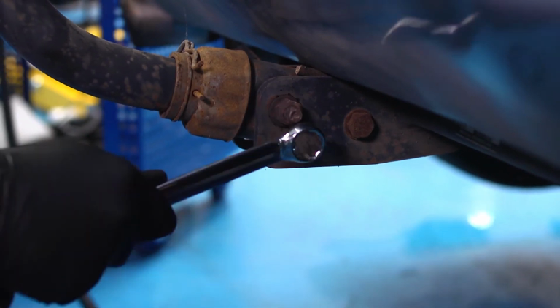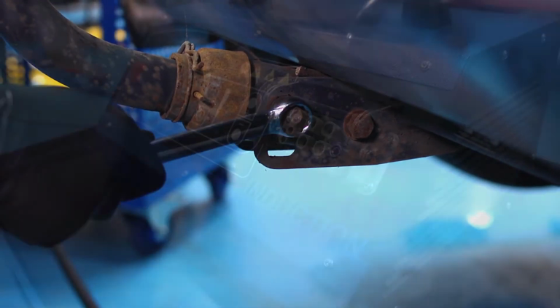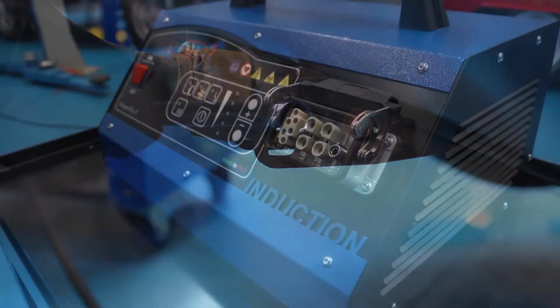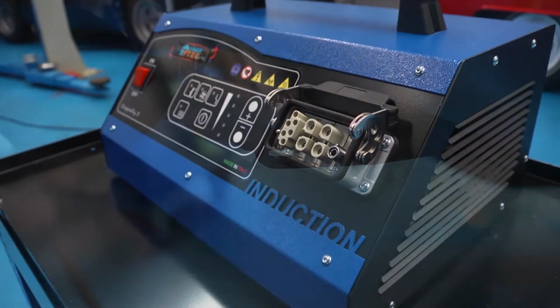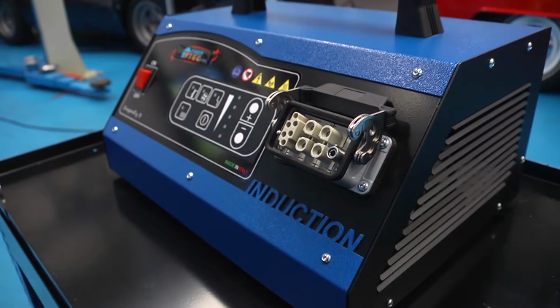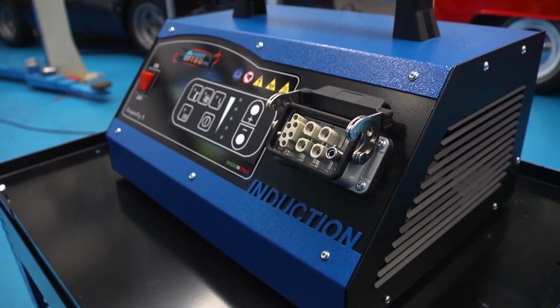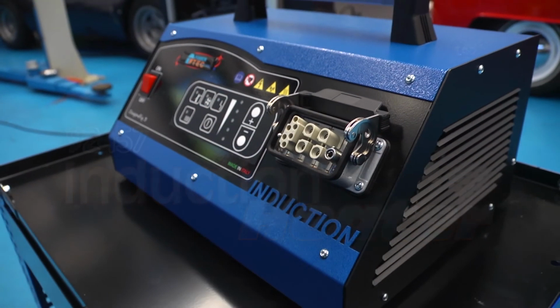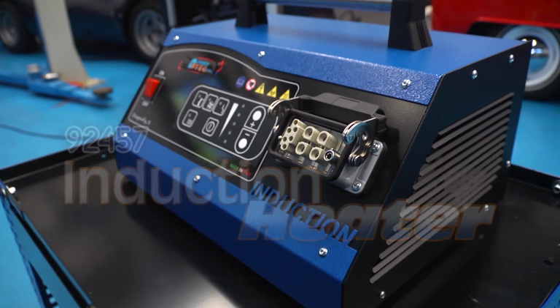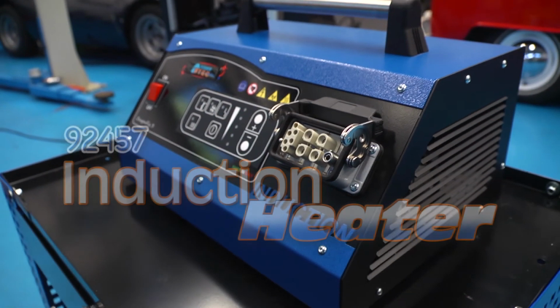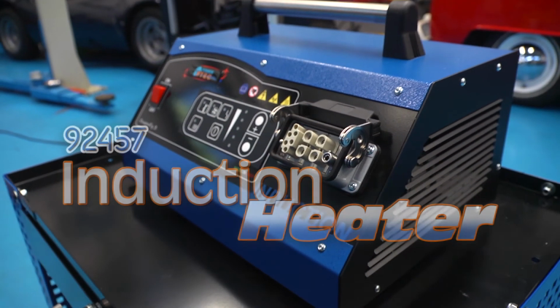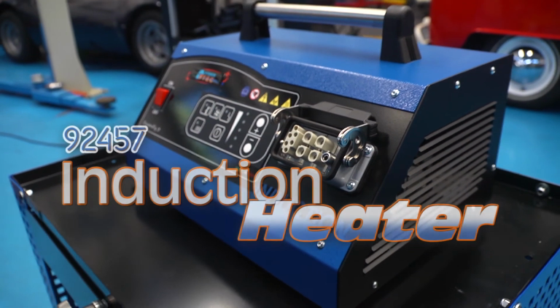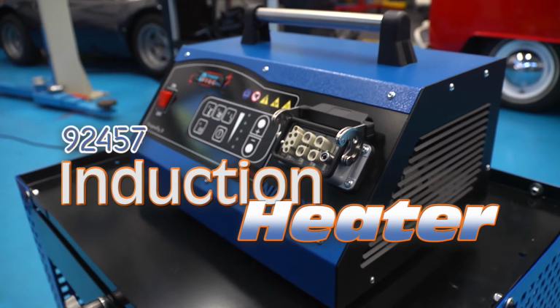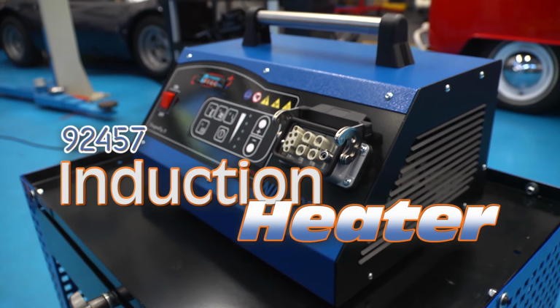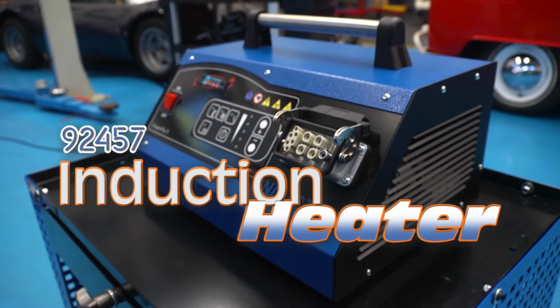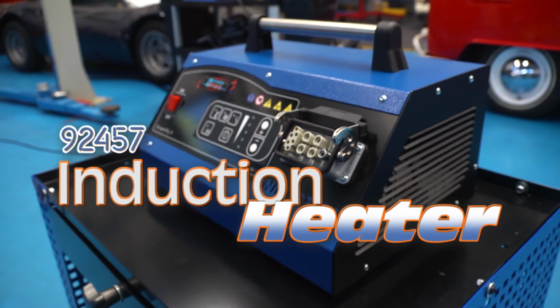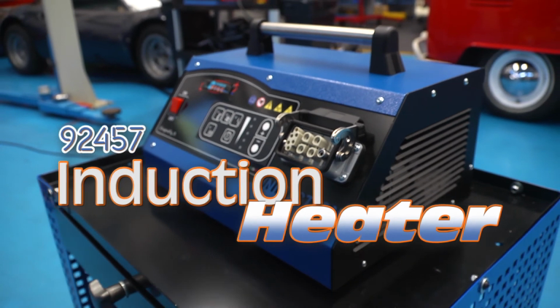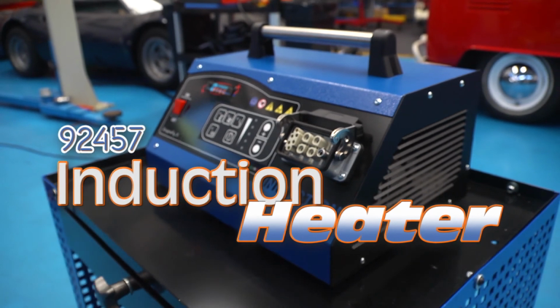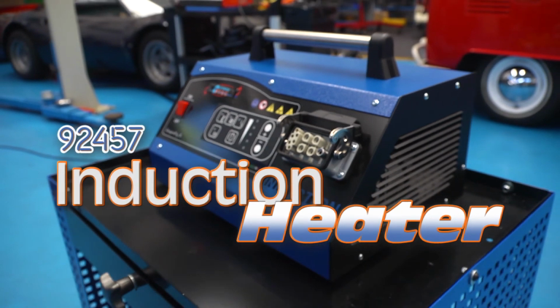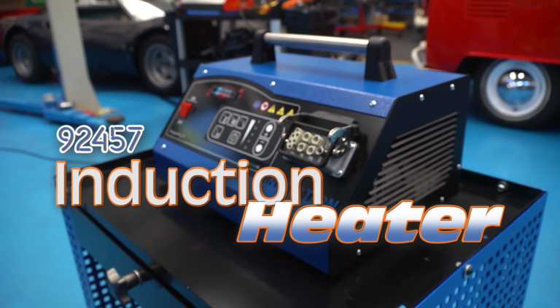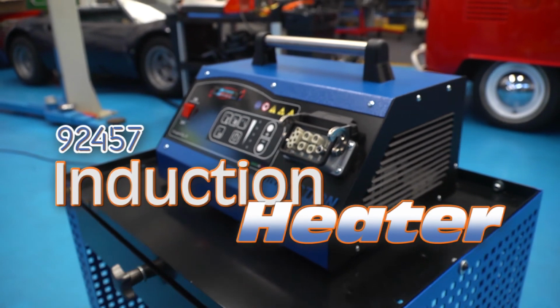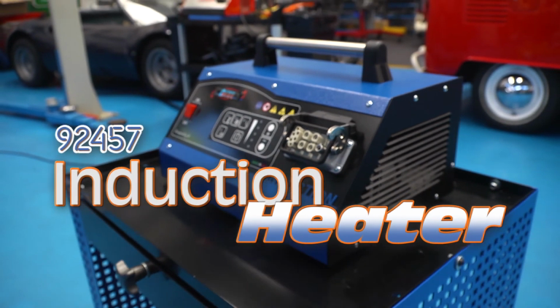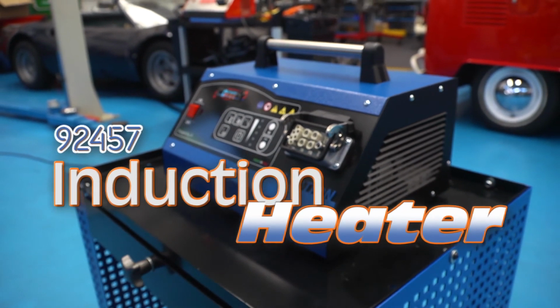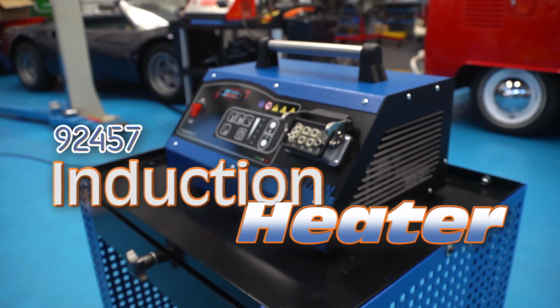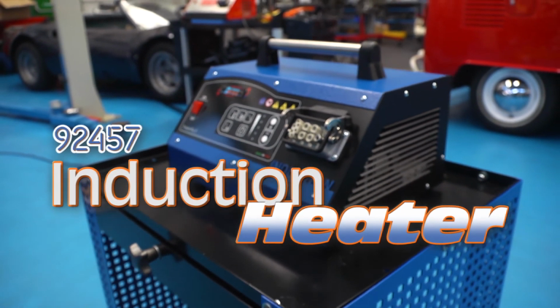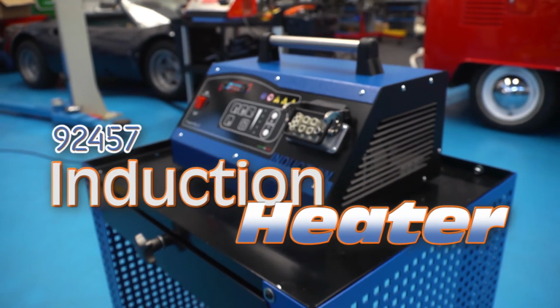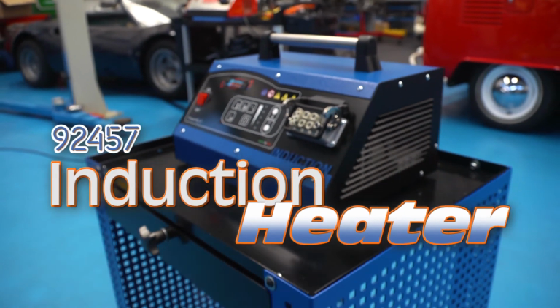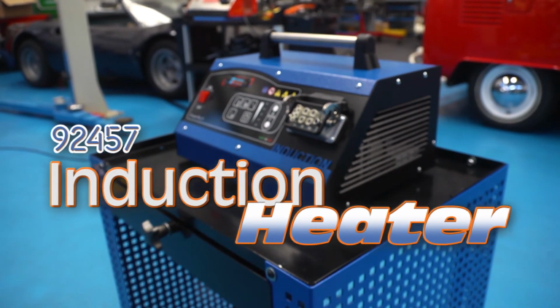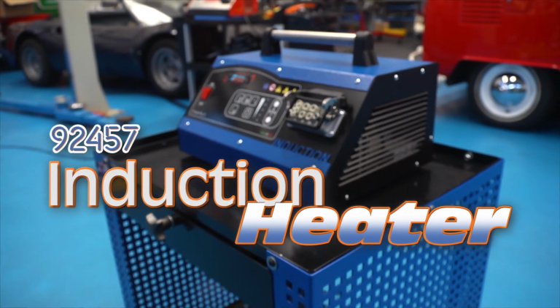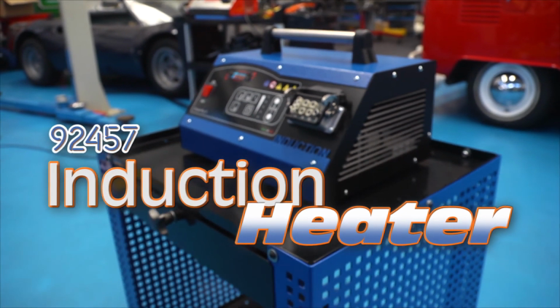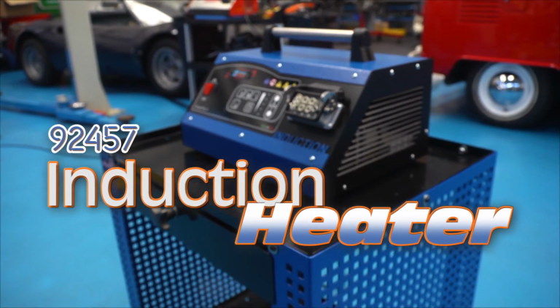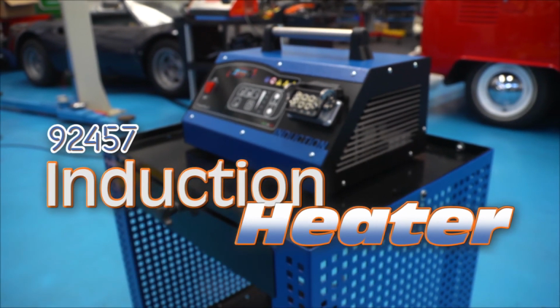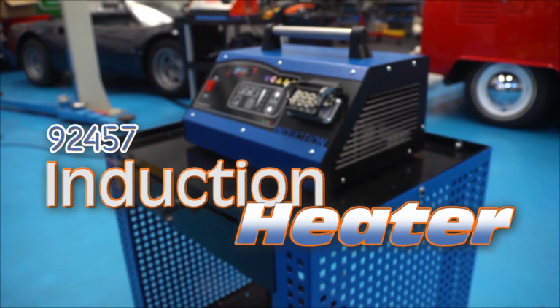The induction heater package from PowerTech speeds up those awkward jobs in the body shop and workshop.